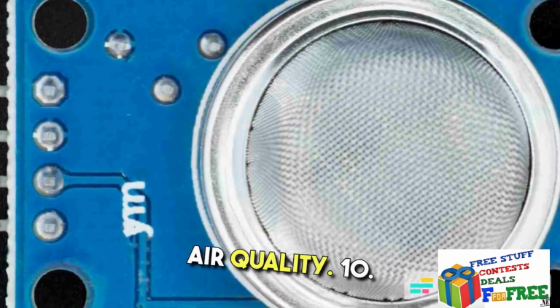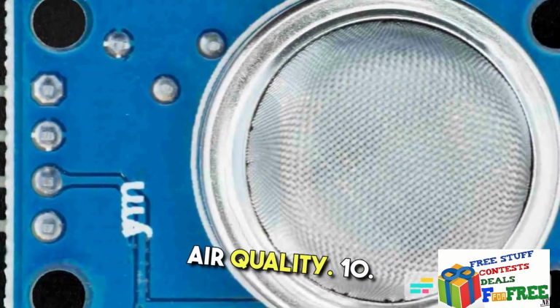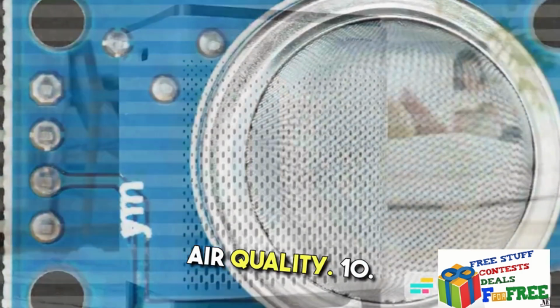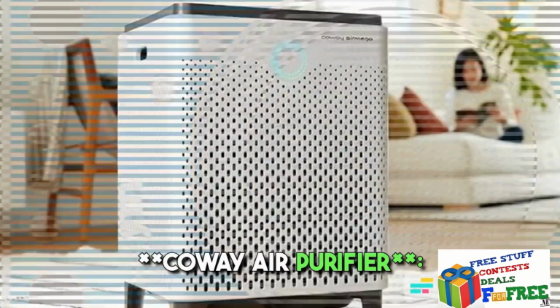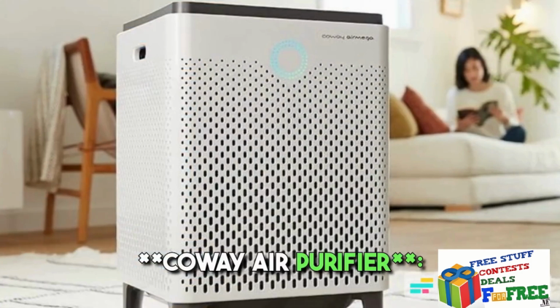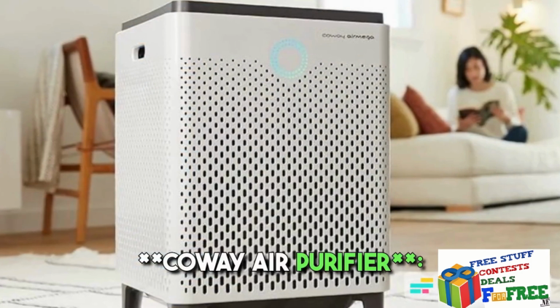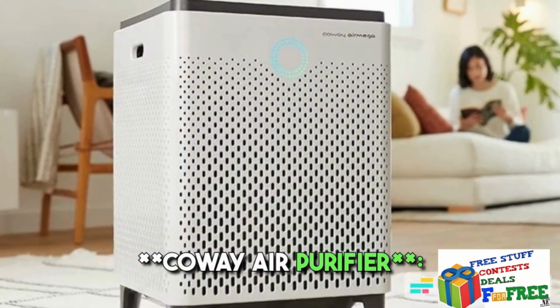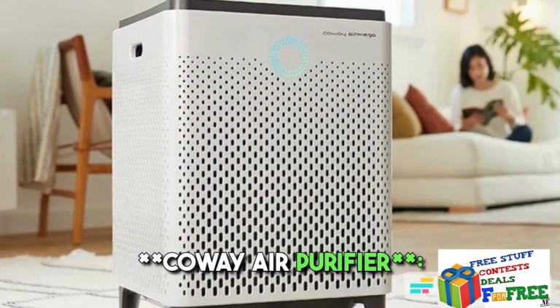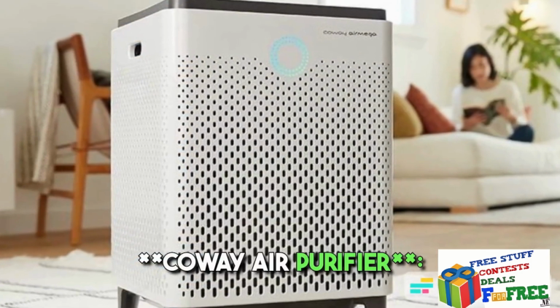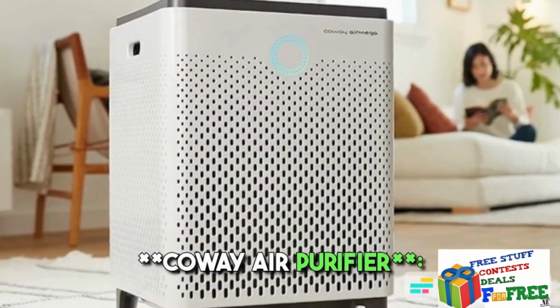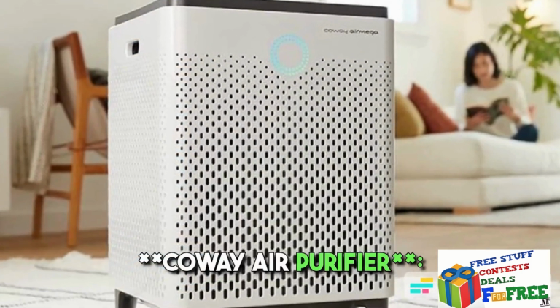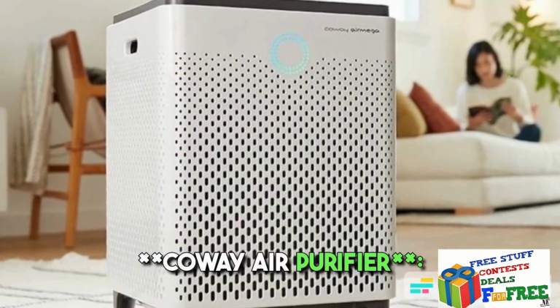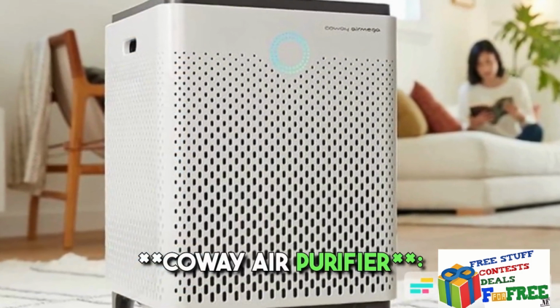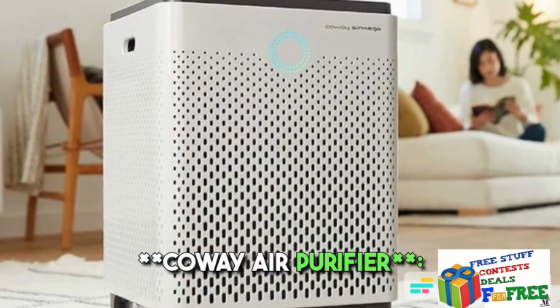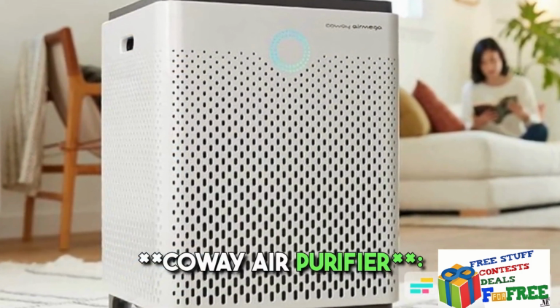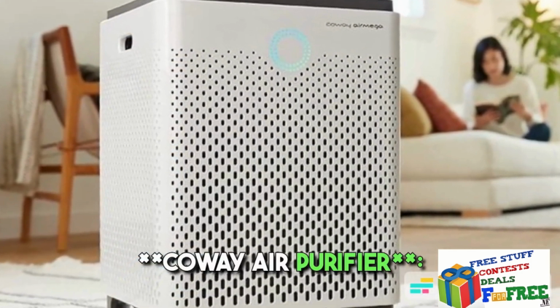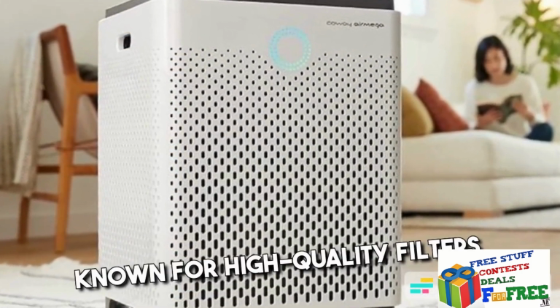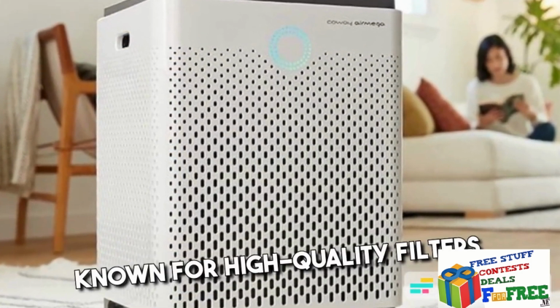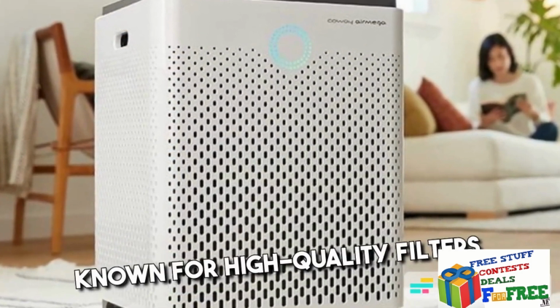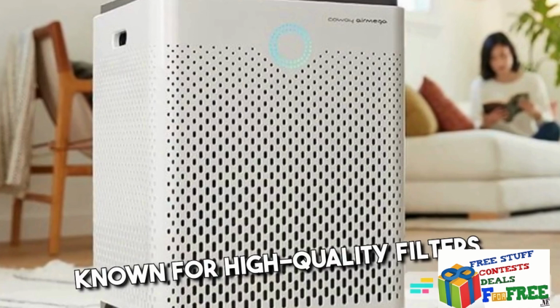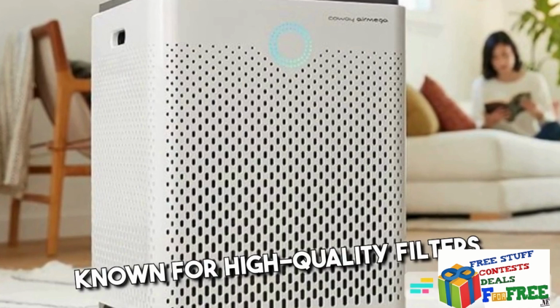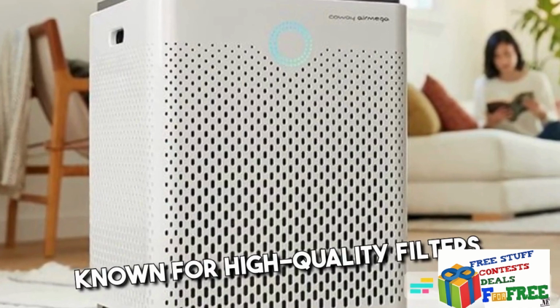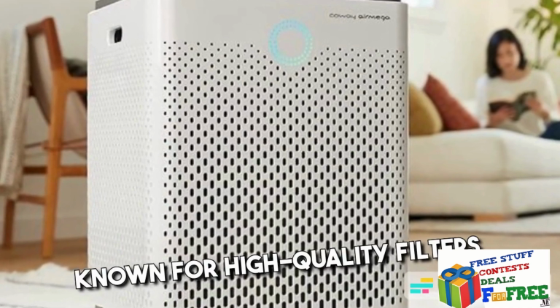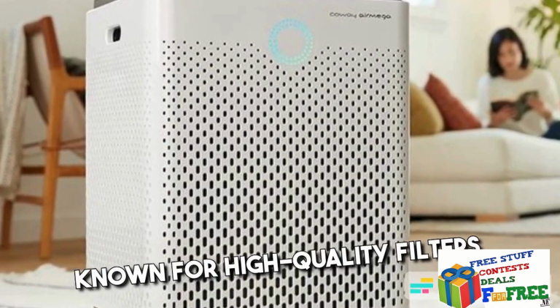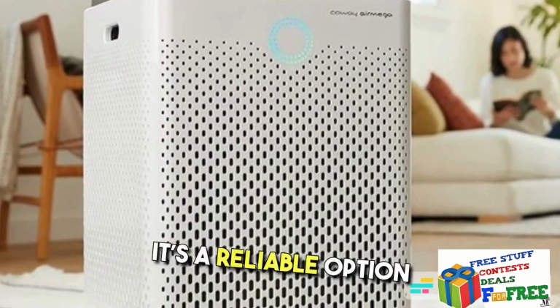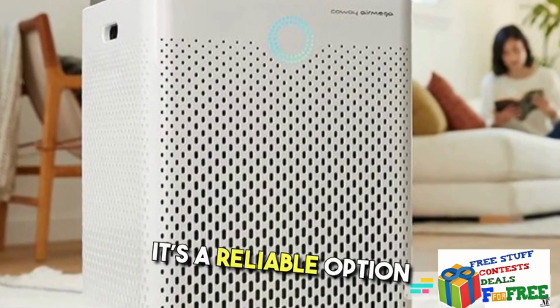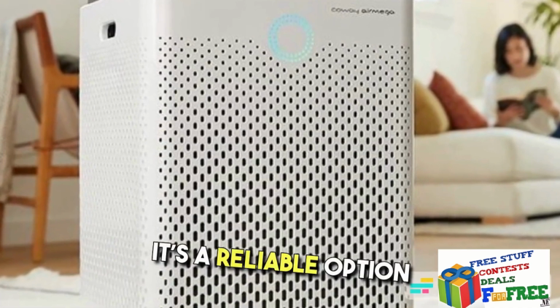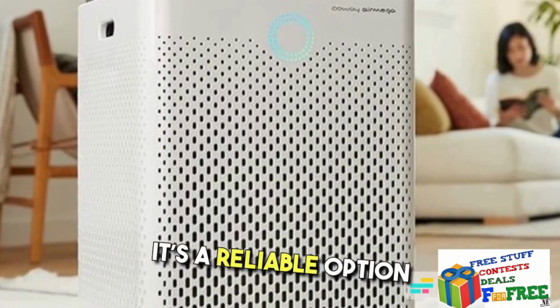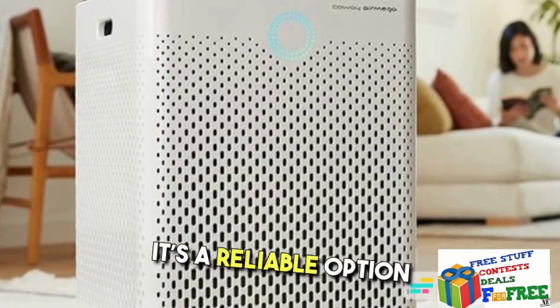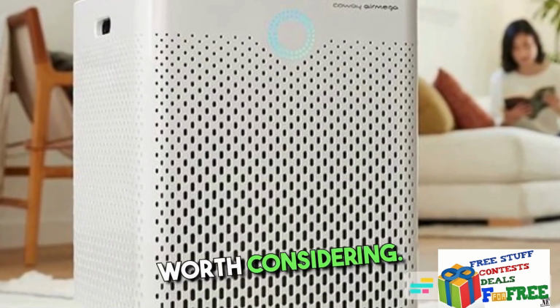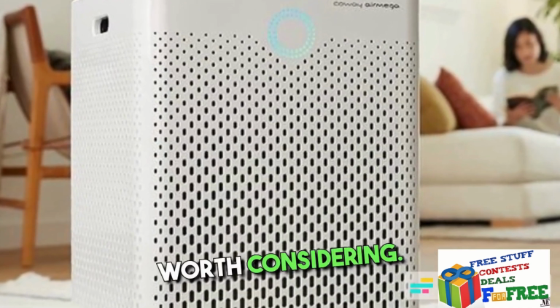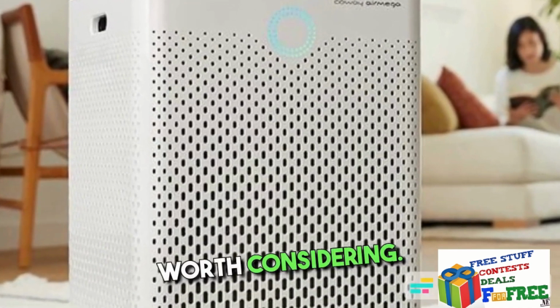10. Kowei Air Purifier — Known for high-quality filters, it's a reliable option worth considering.